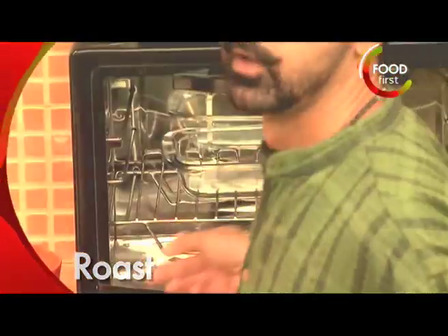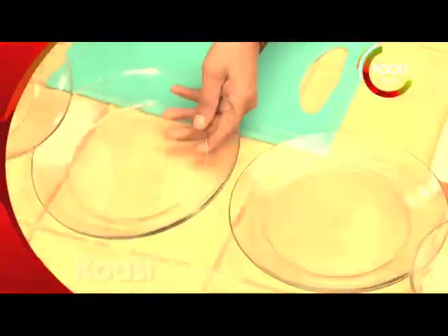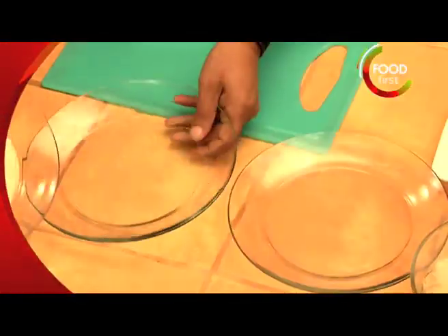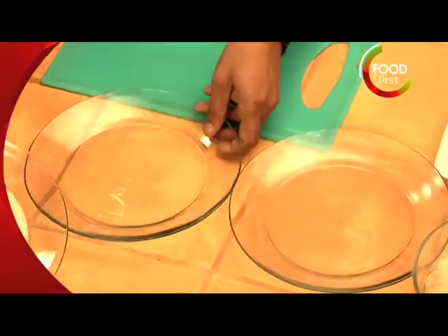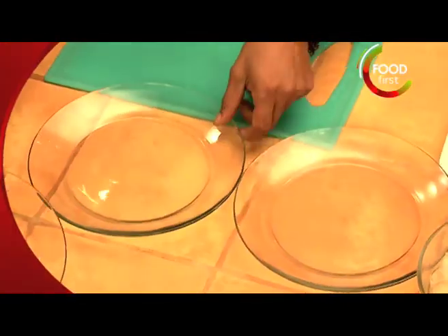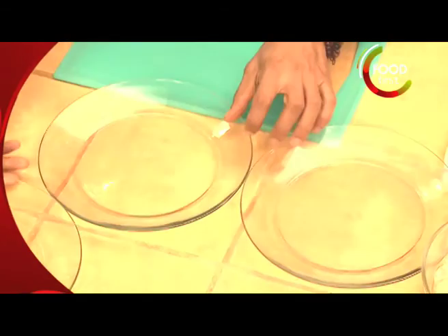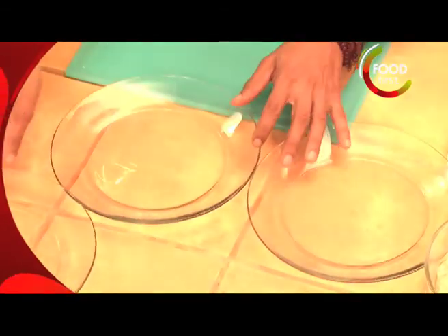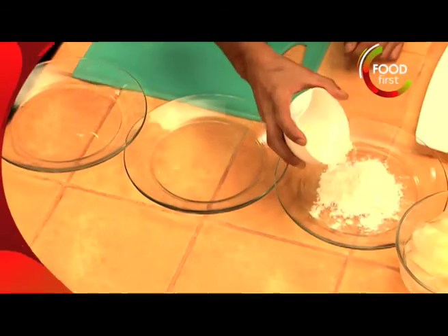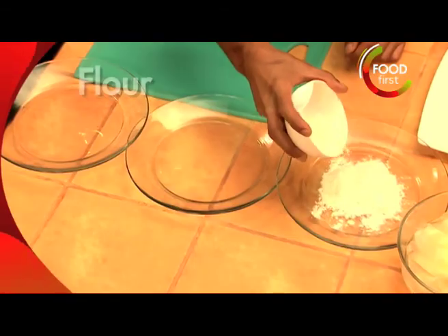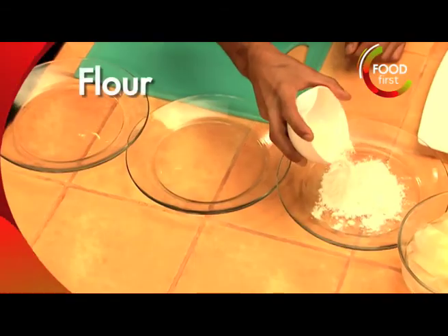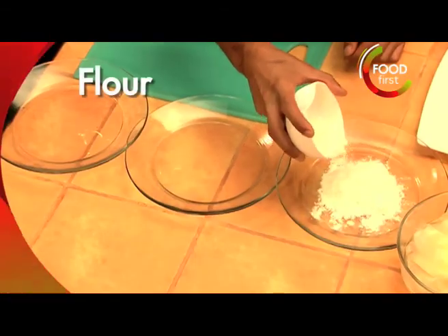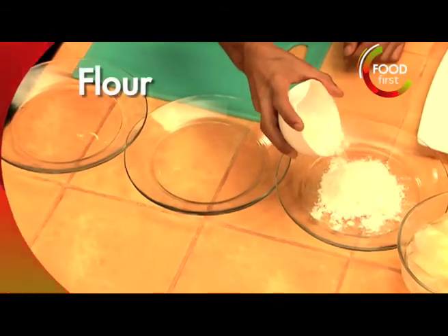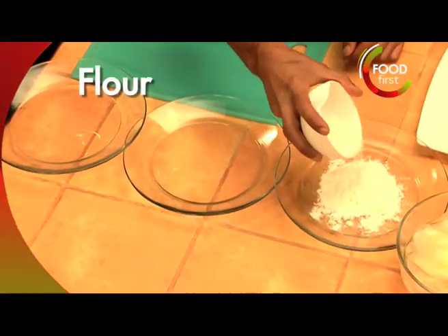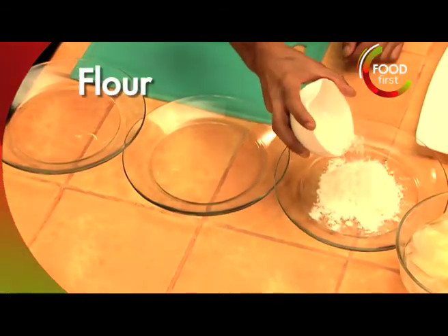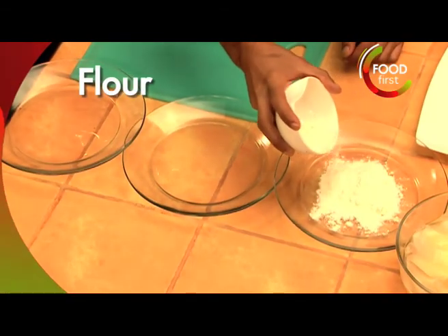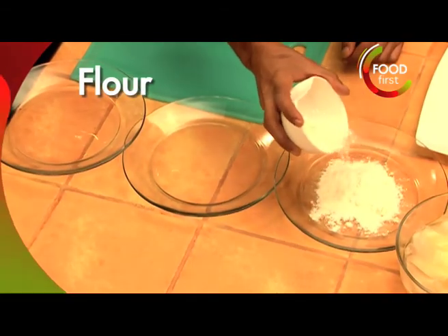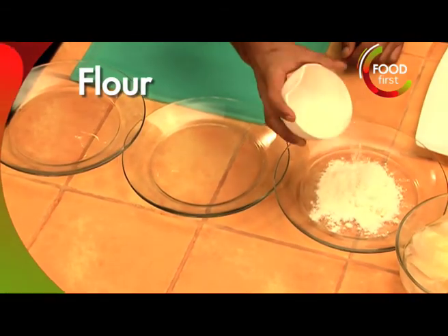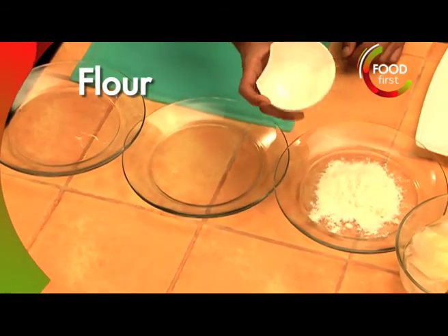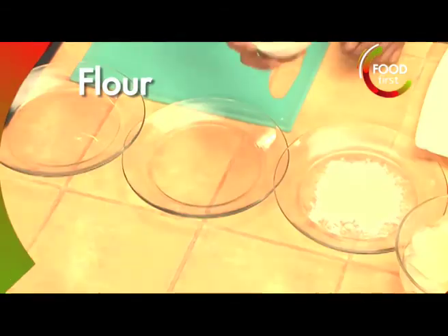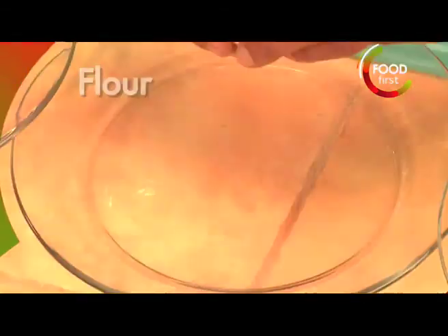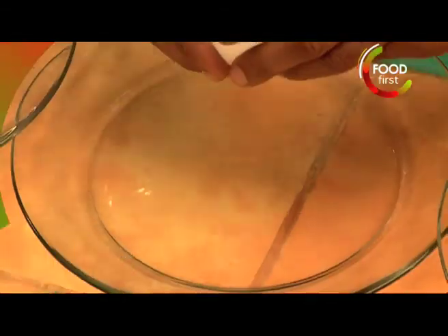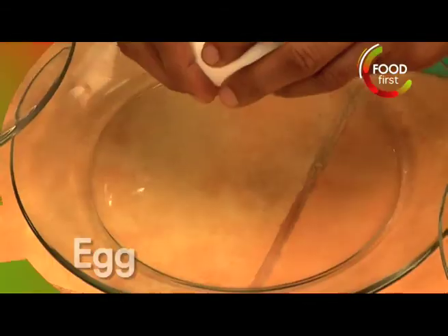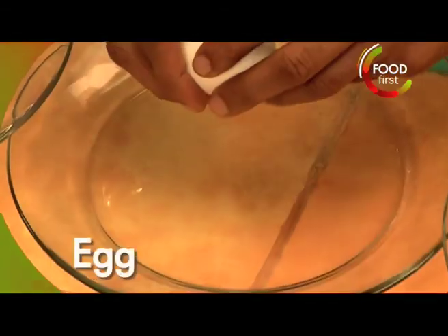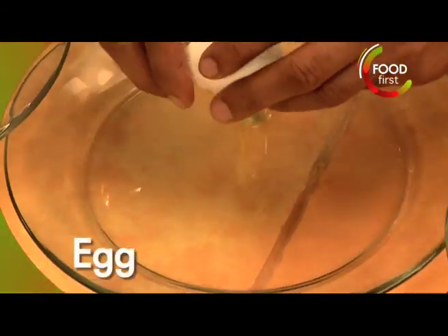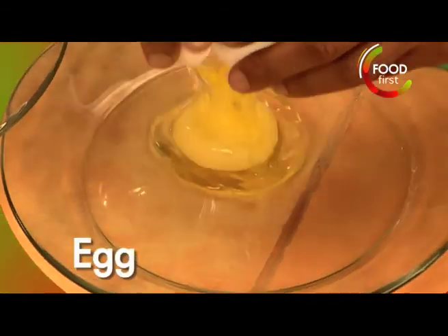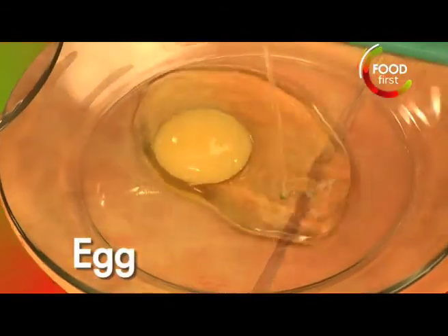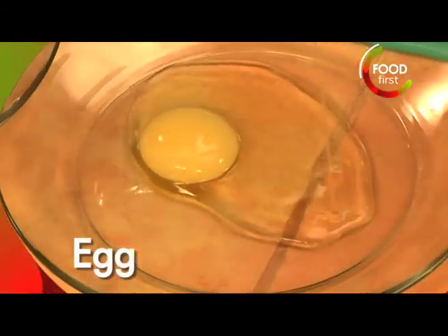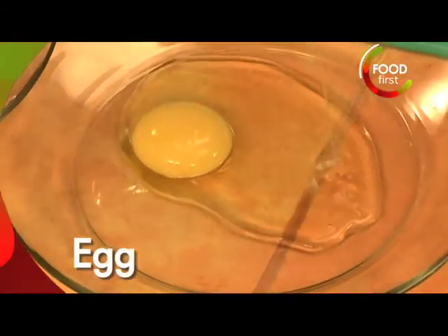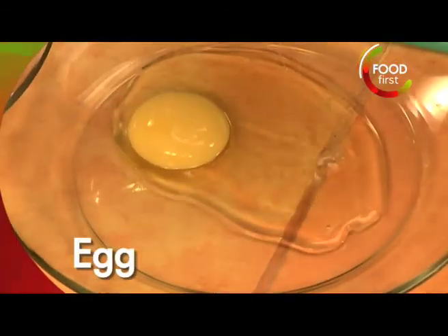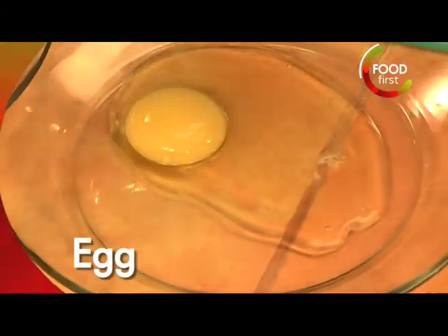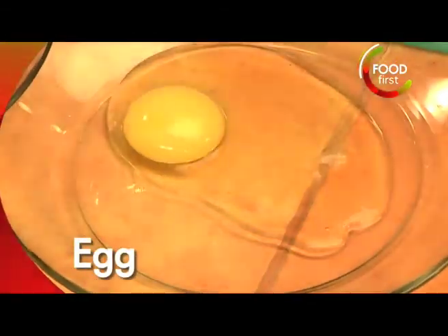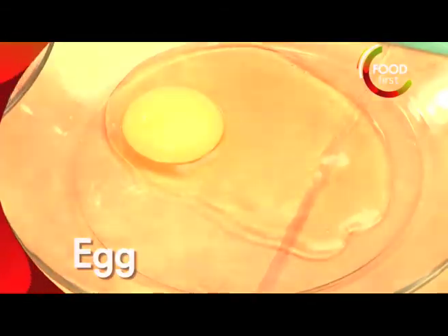Grab some plates. First one, I'm going to put a little bit of flour. Next one, I'm just going to break an egg and beat it.